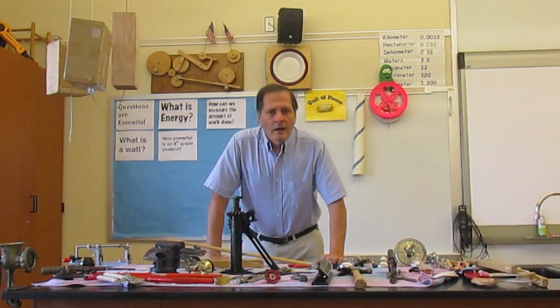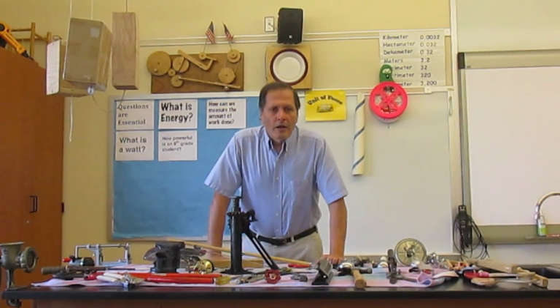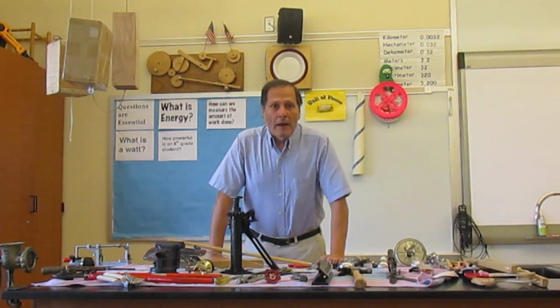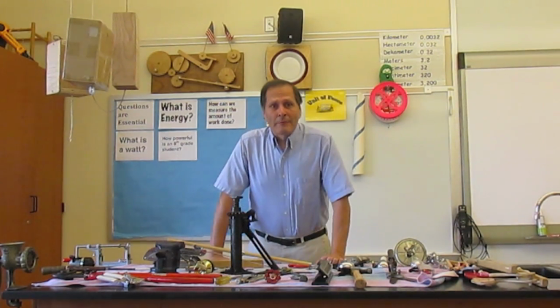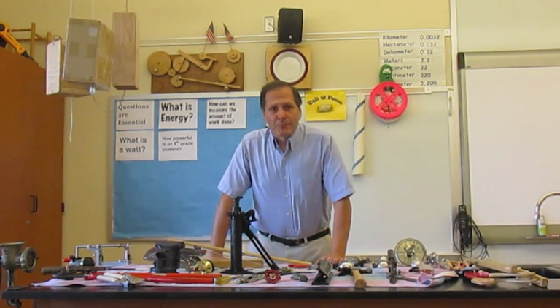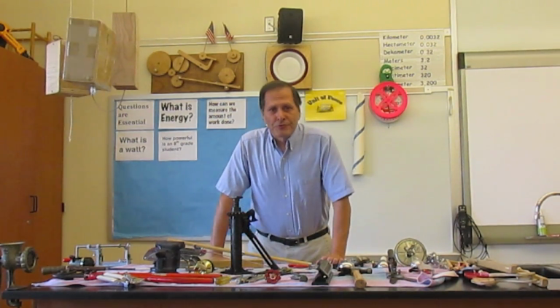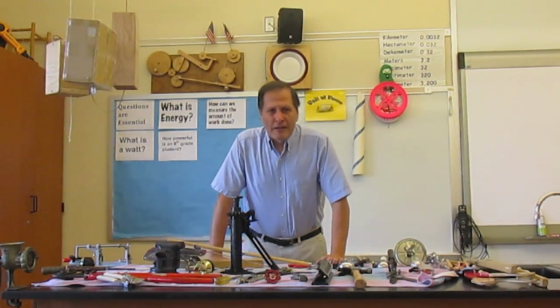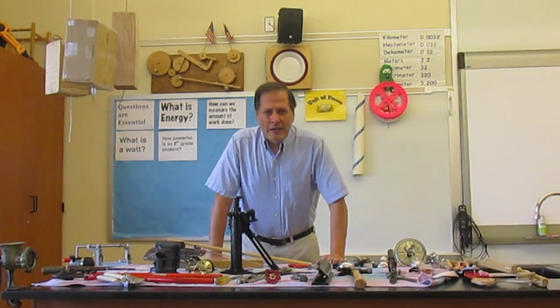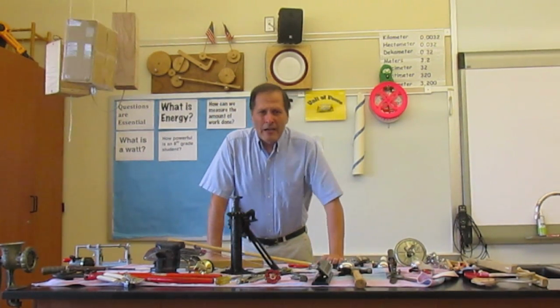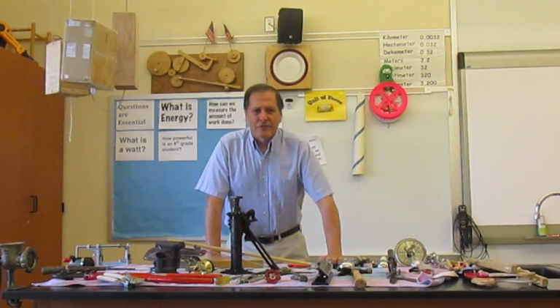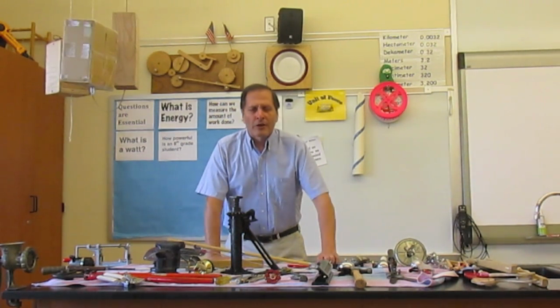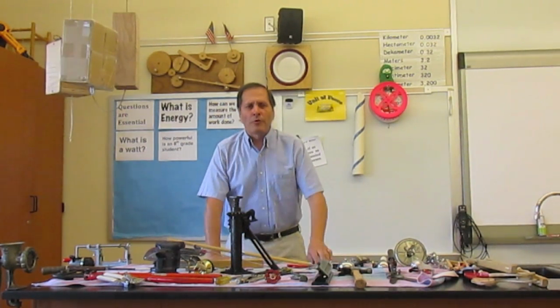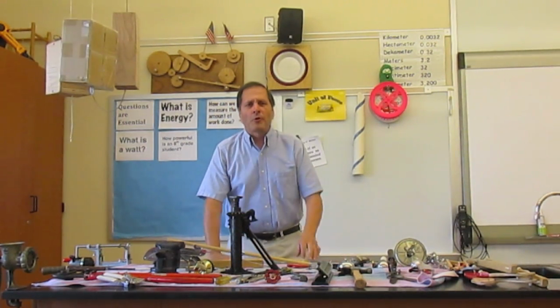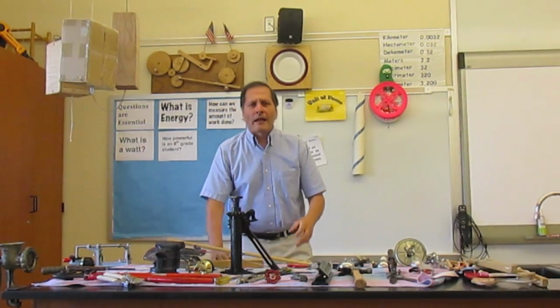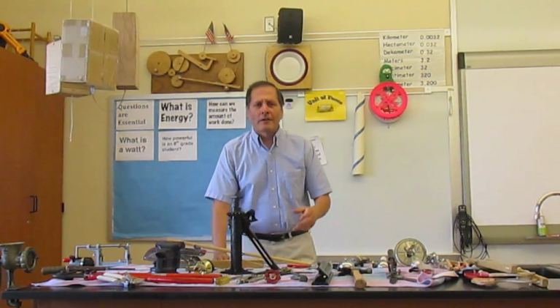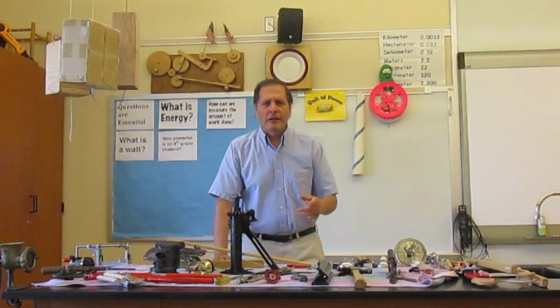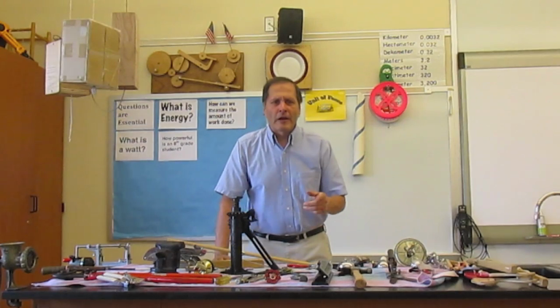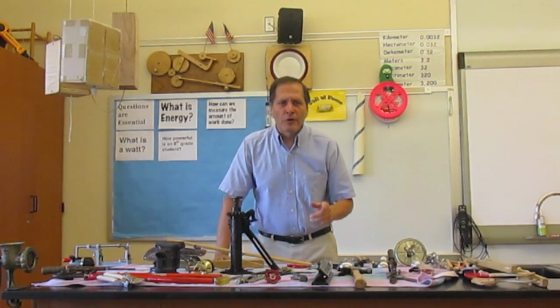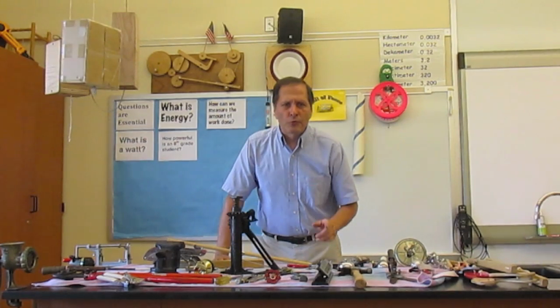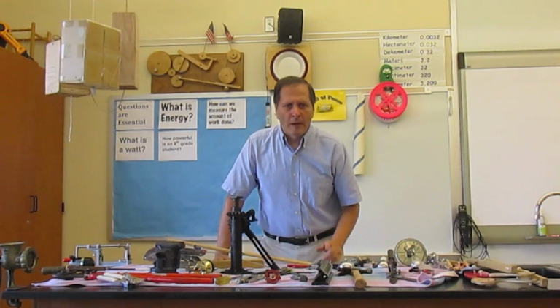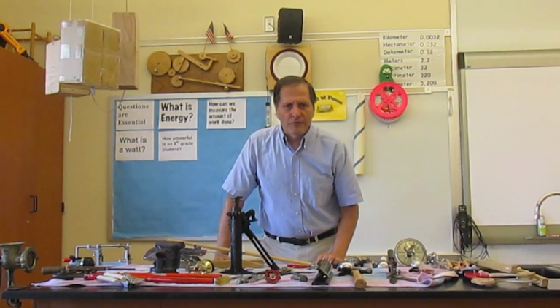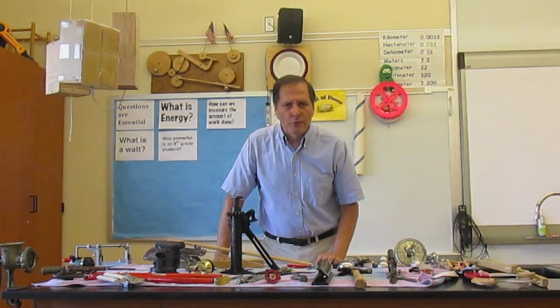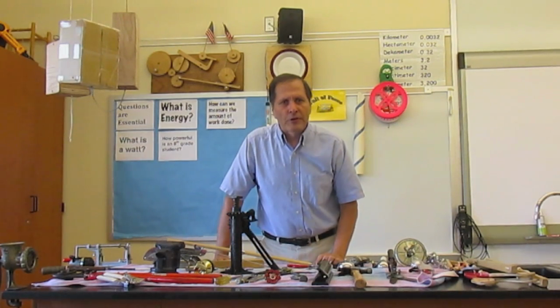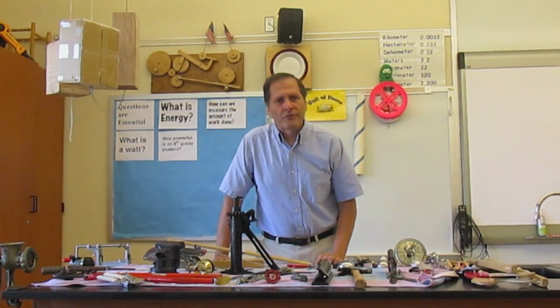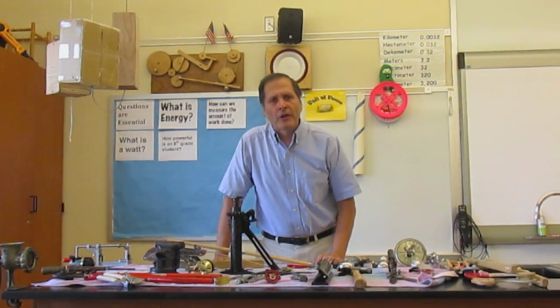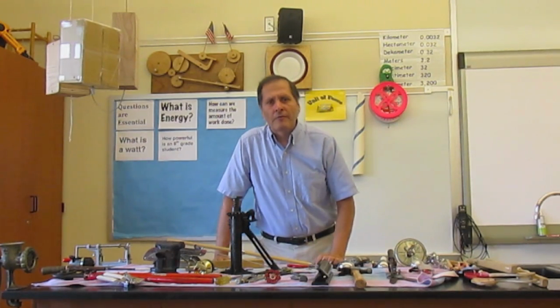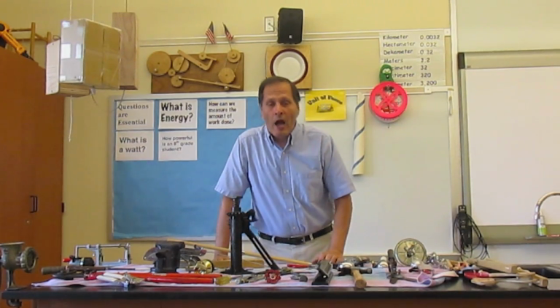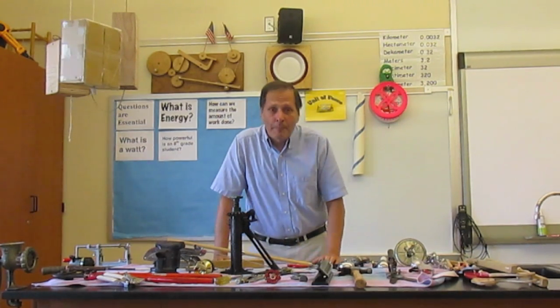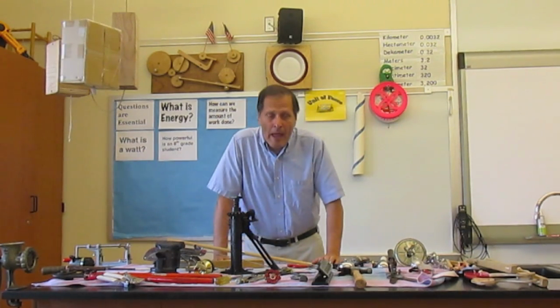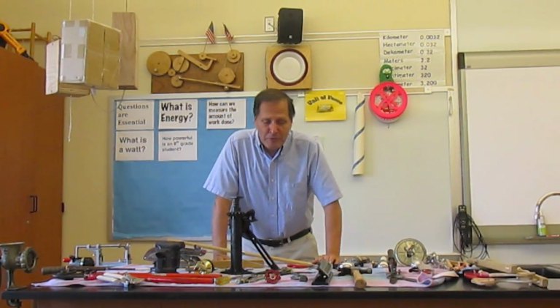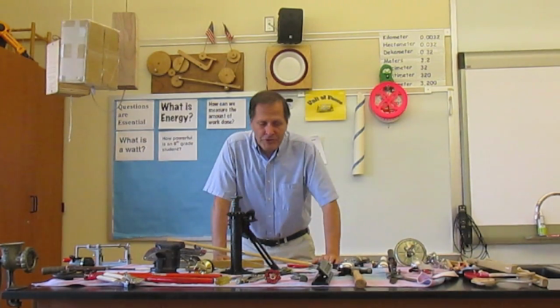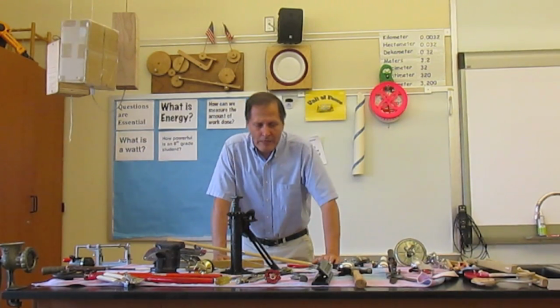Hello, my name is Bruce Shane and today I'd like to share with you an activity that I use with my students in our study of compound machines.